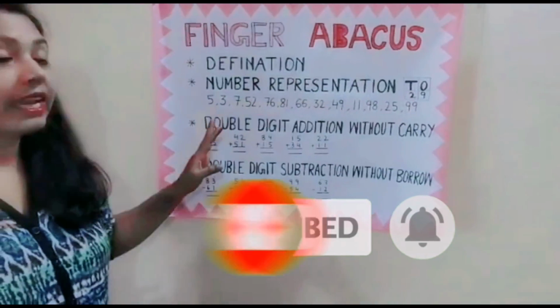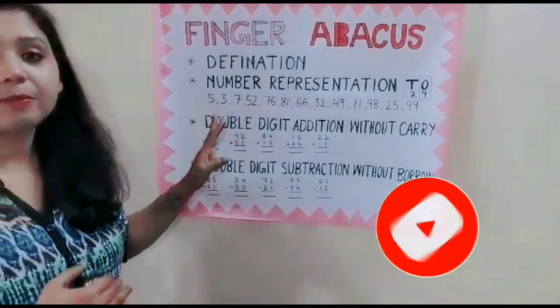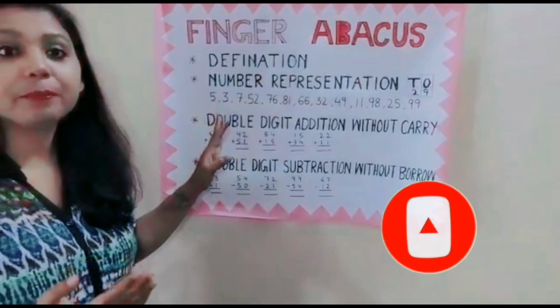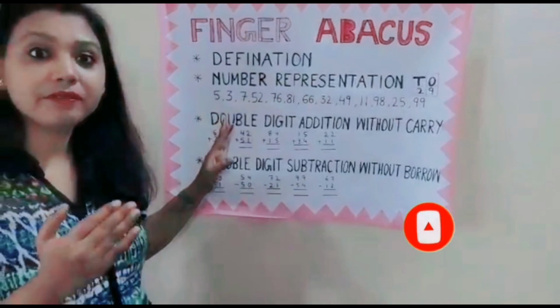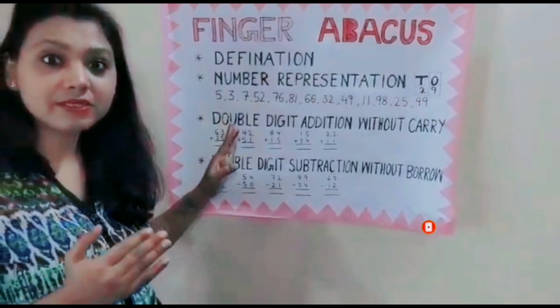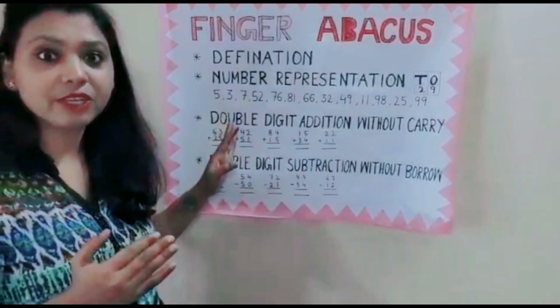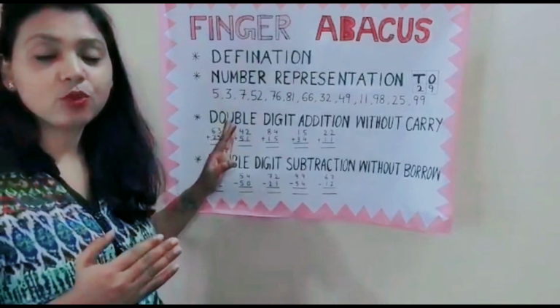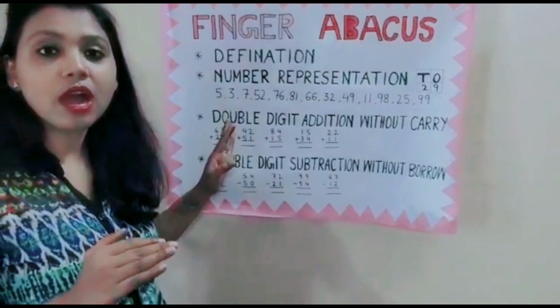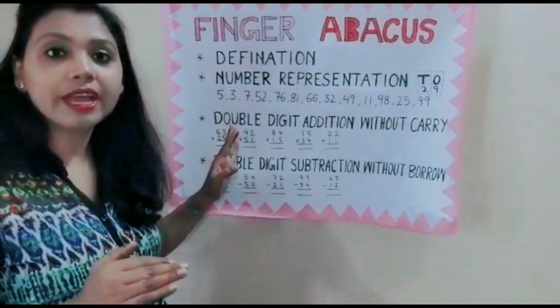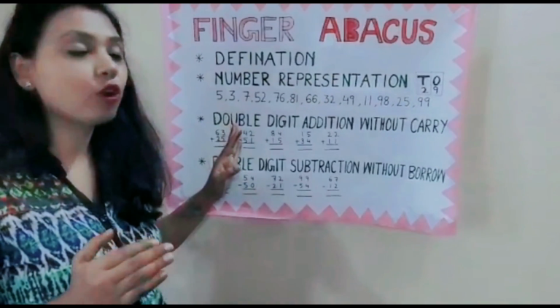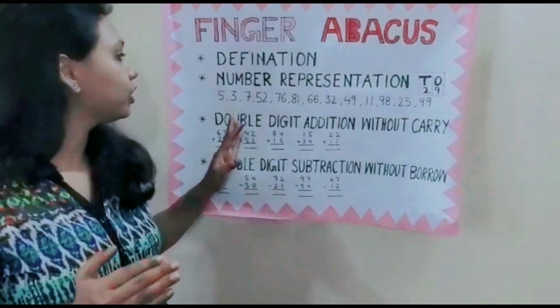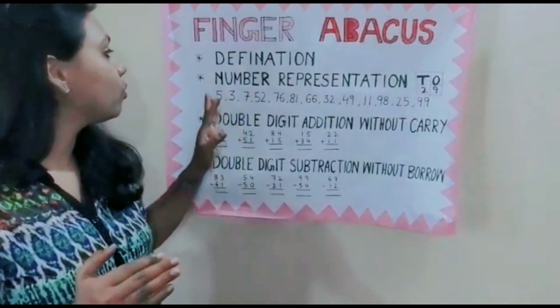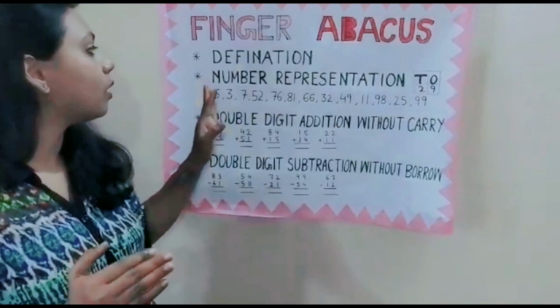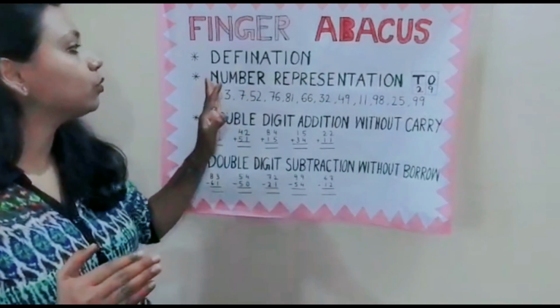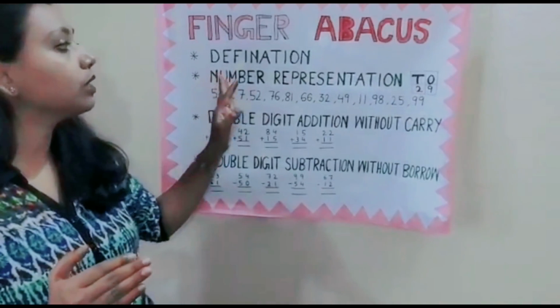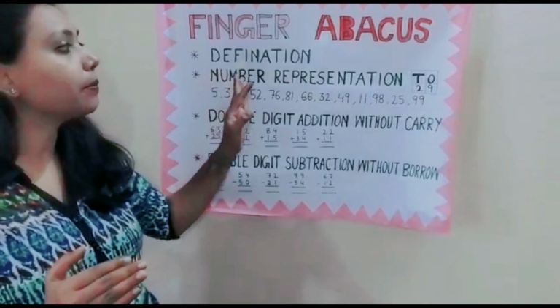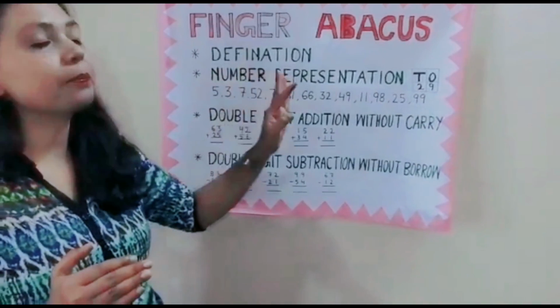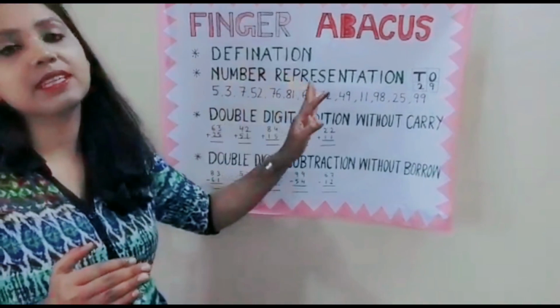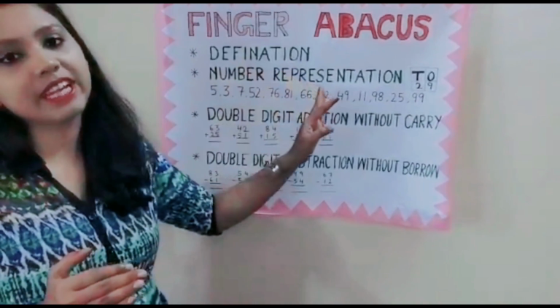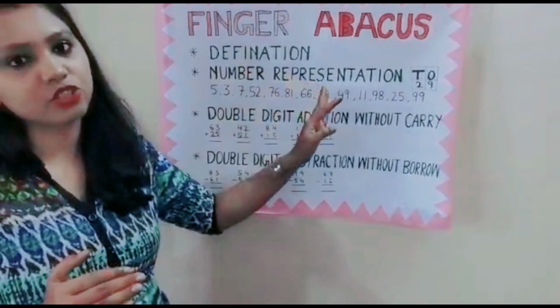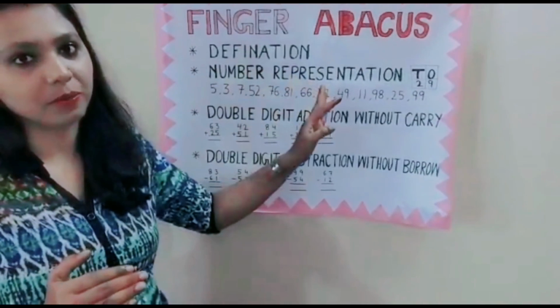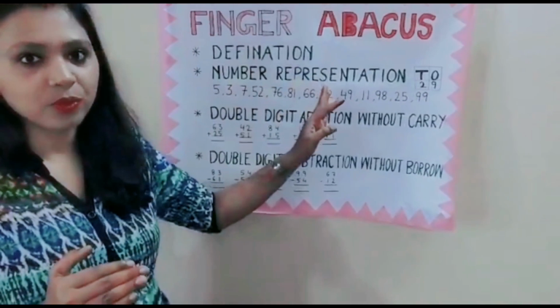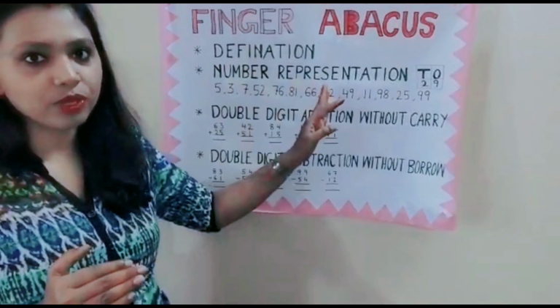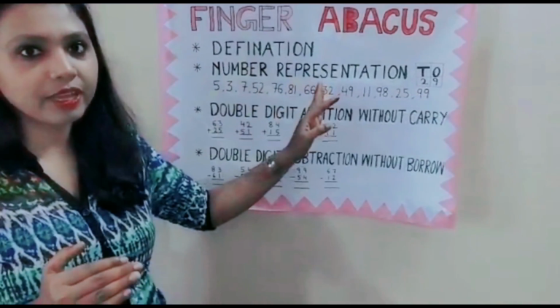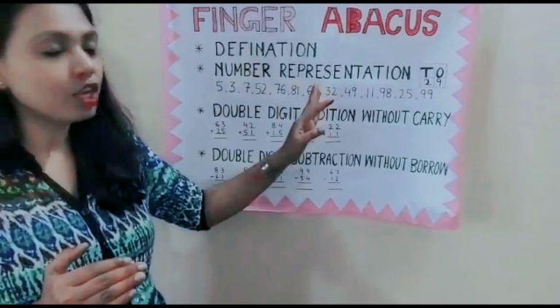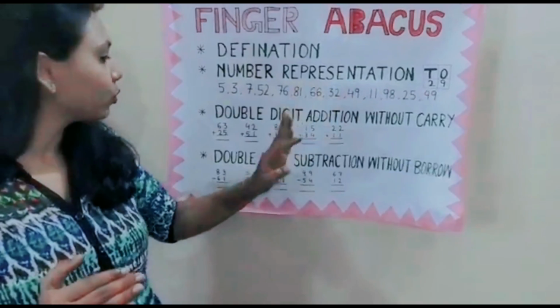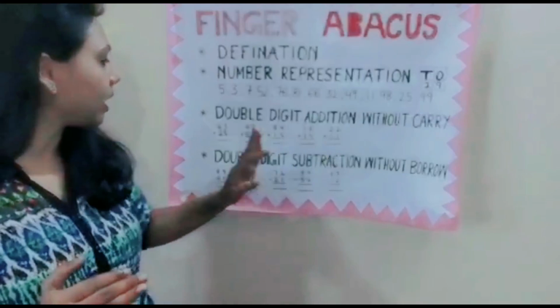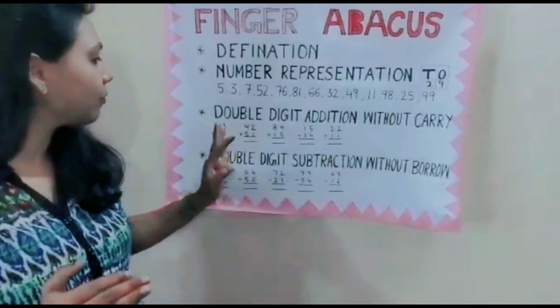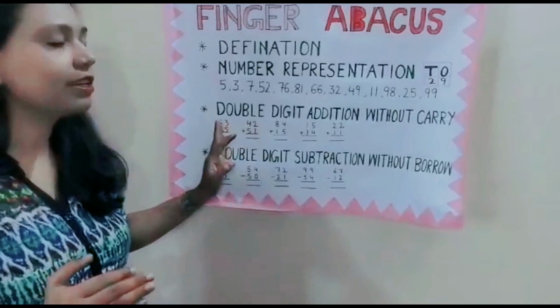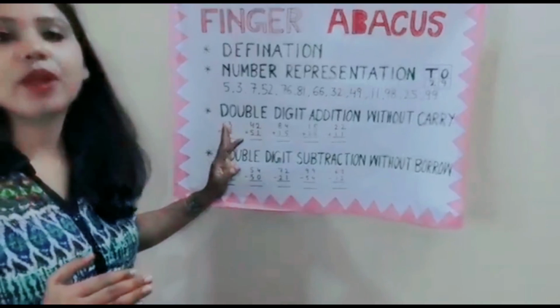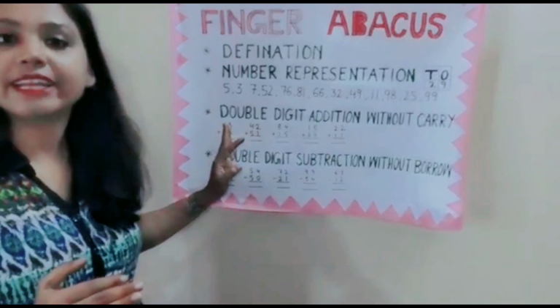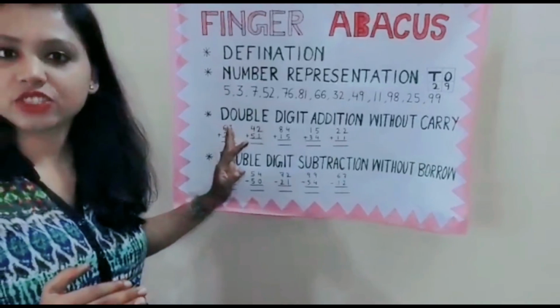In my previous video, I taught you how to do number representation. So now we will do additions.